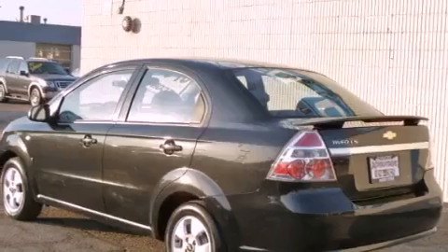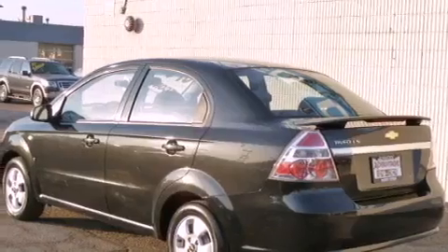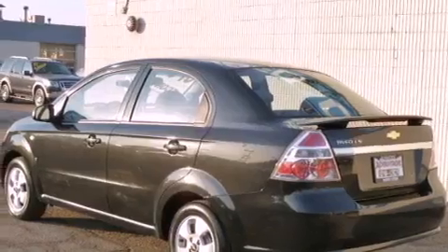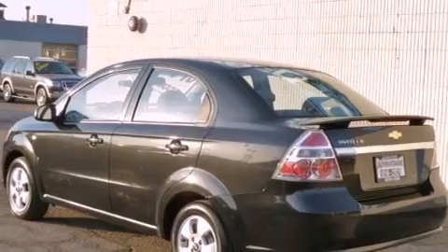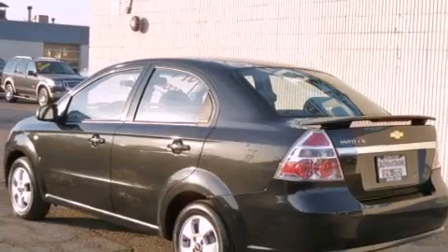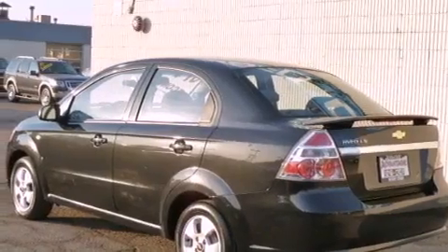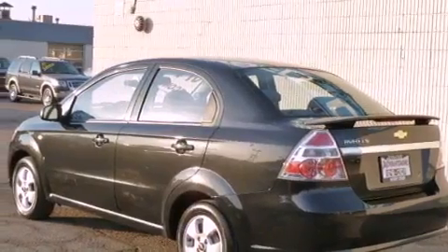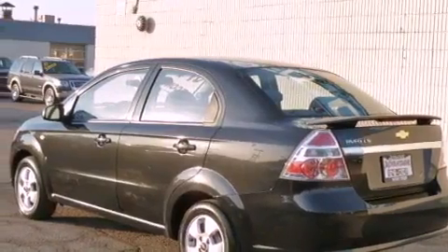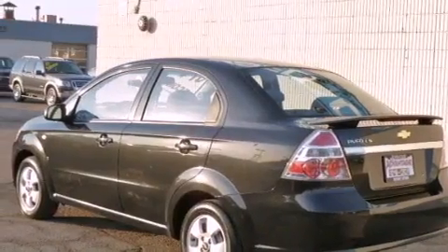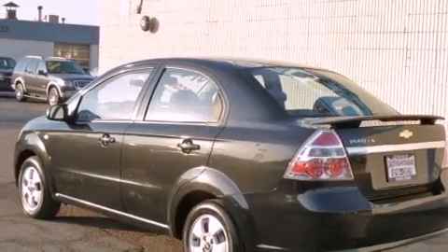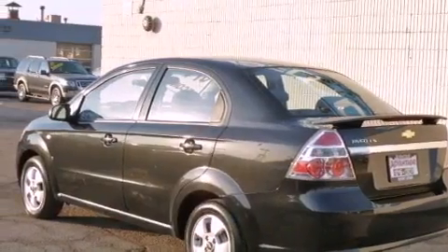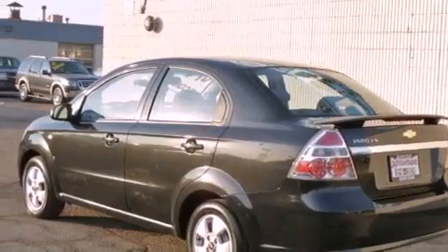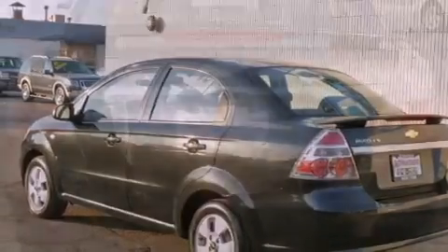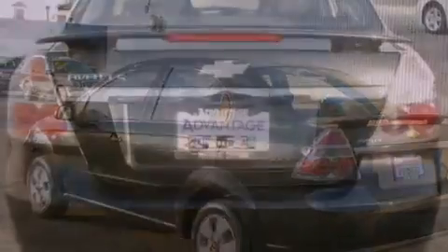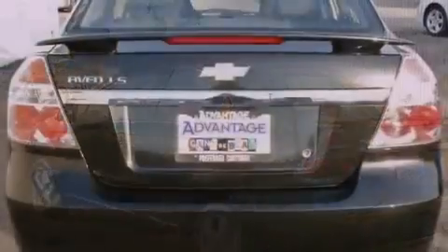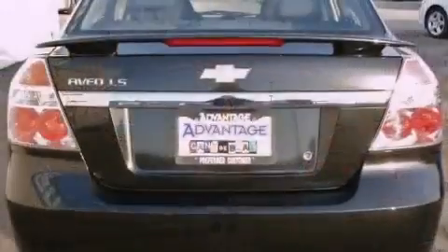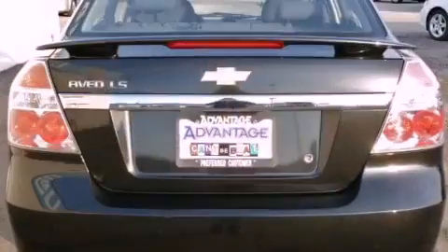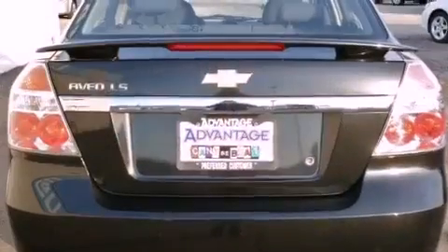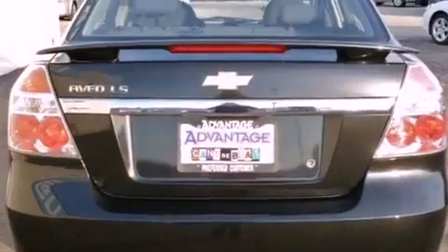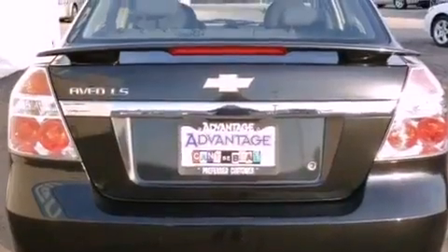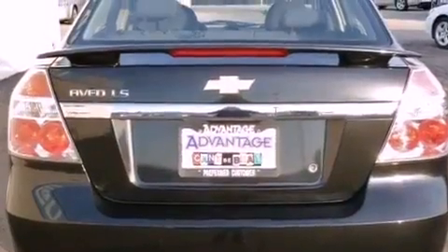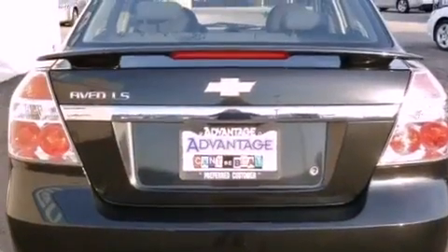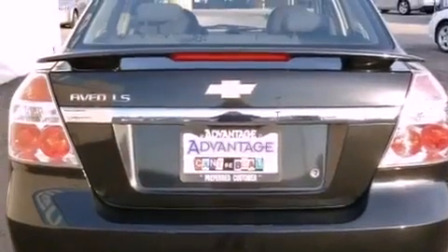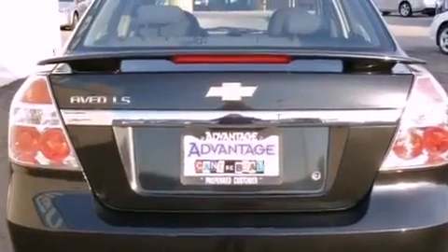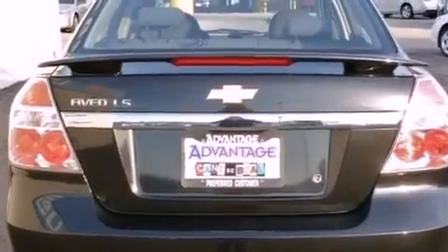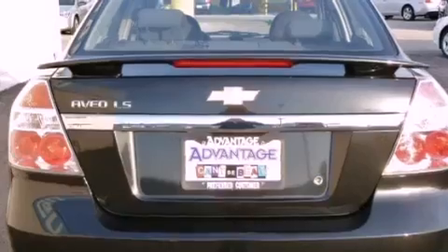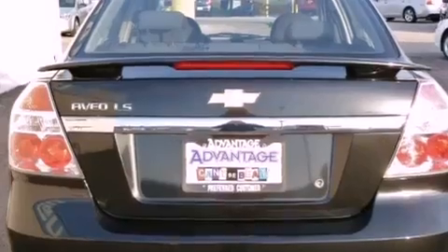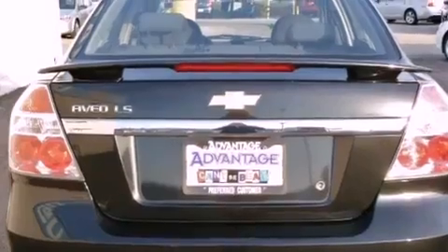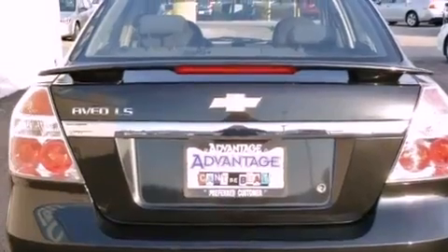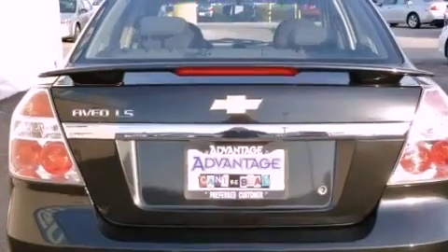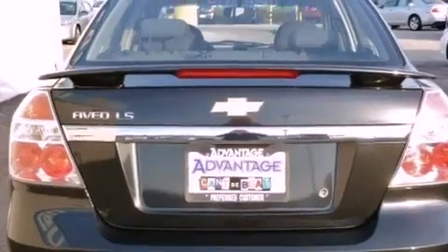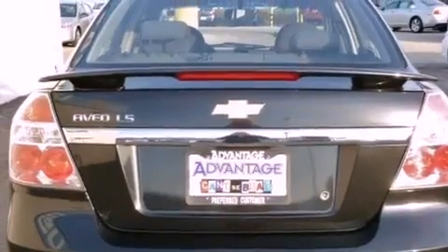With an EPA estimated rating of 37 miles per gallon on the highway, this vehicle helps leave money in your pocket where you want it.